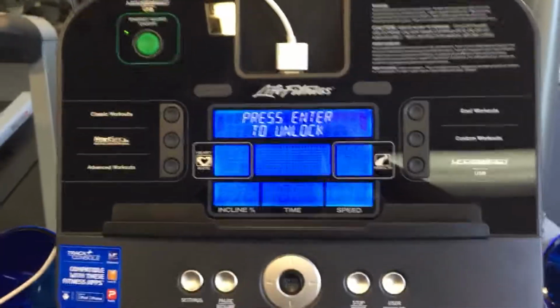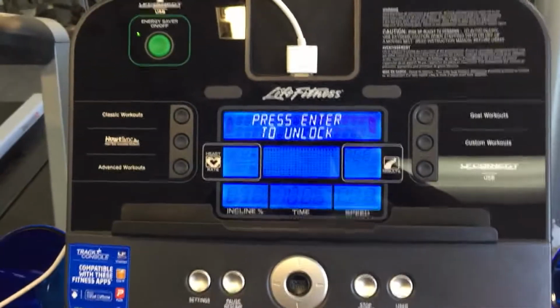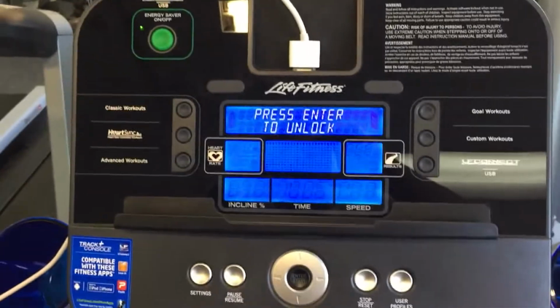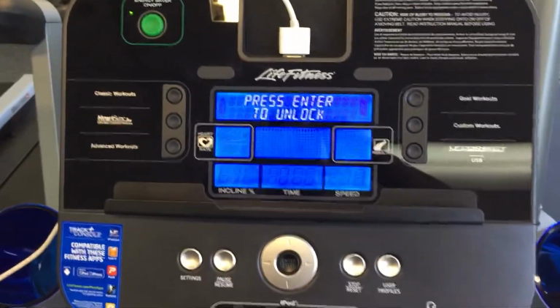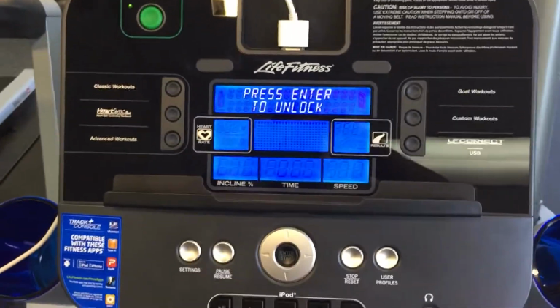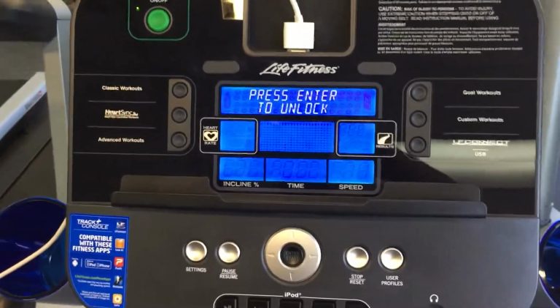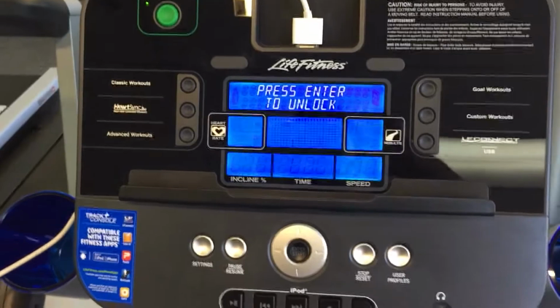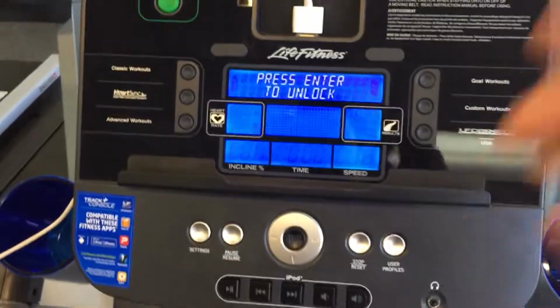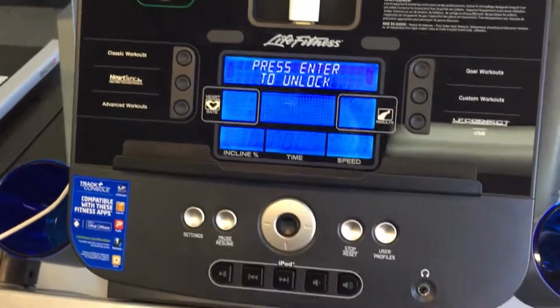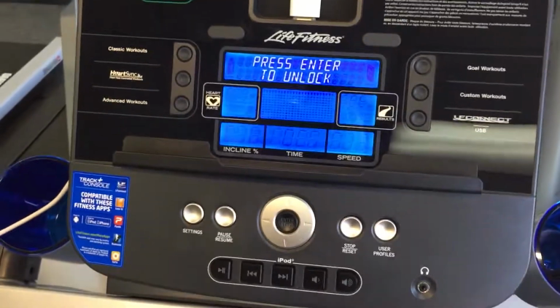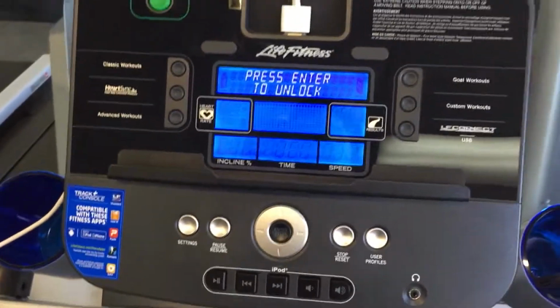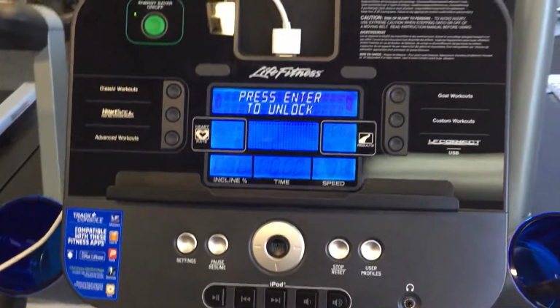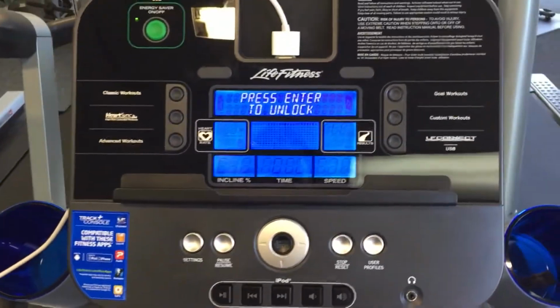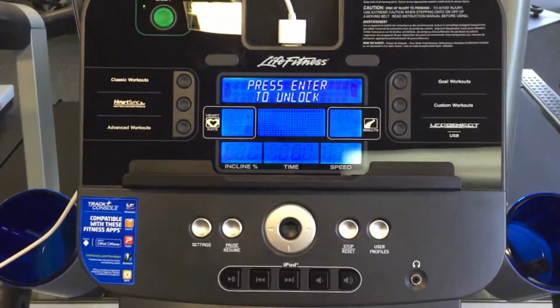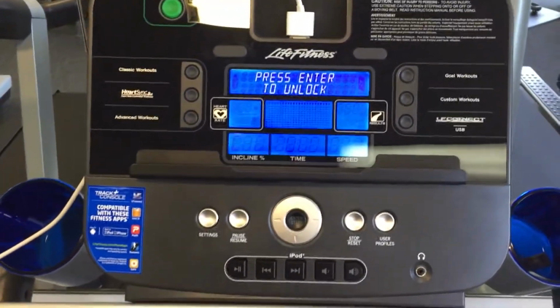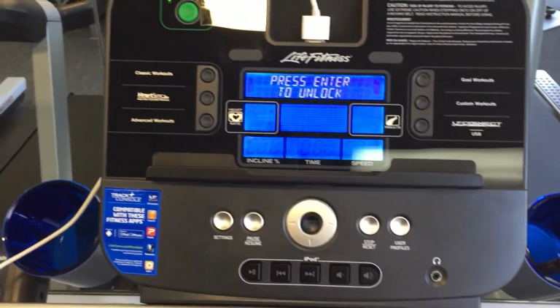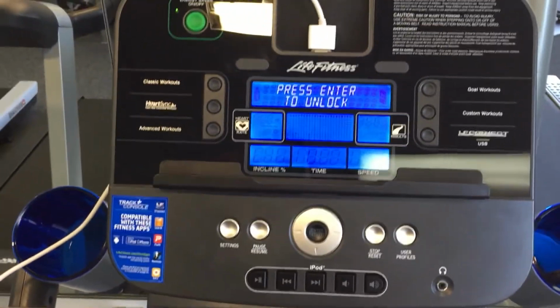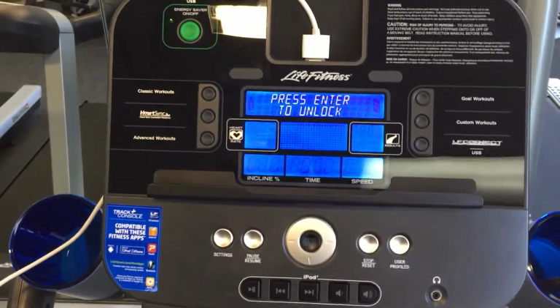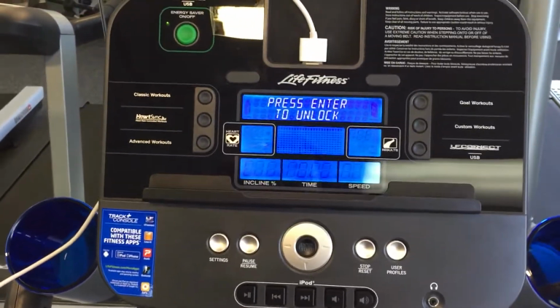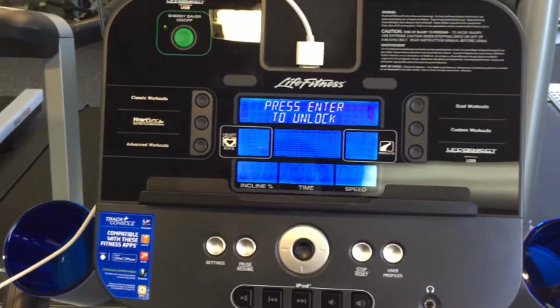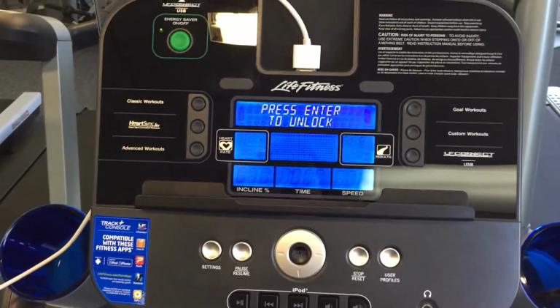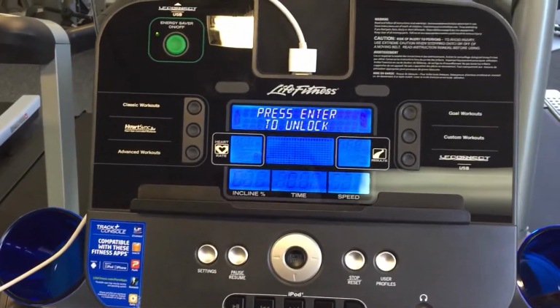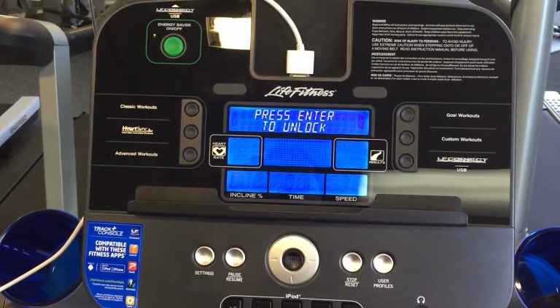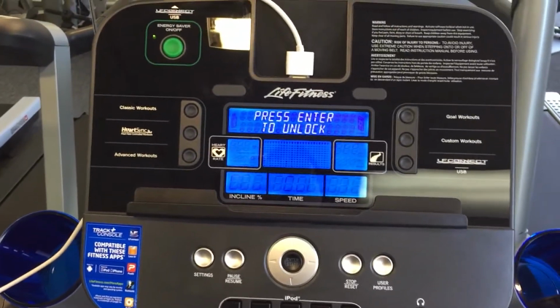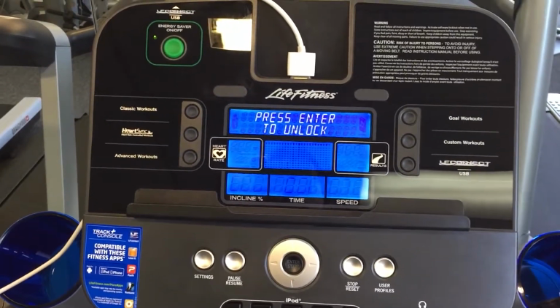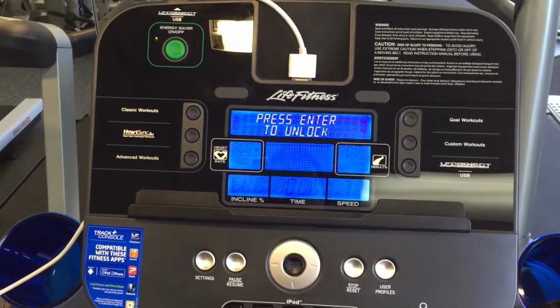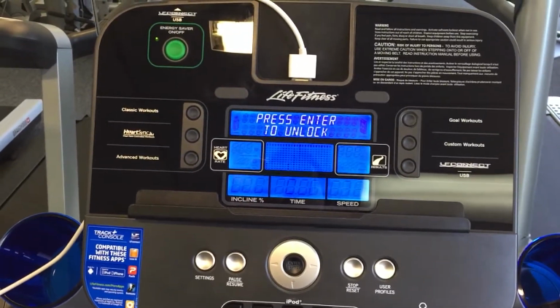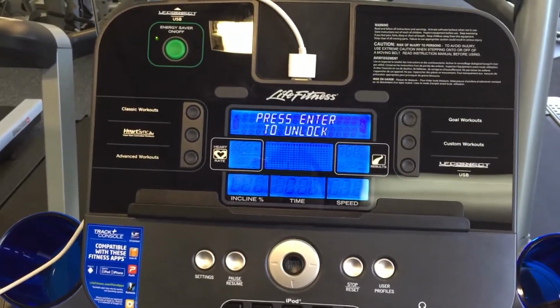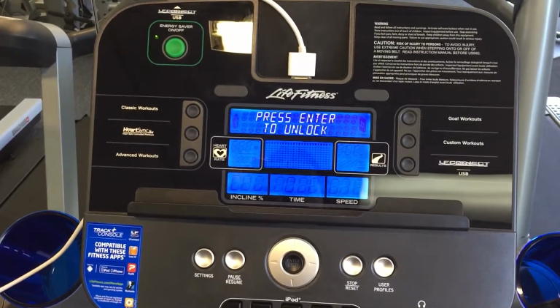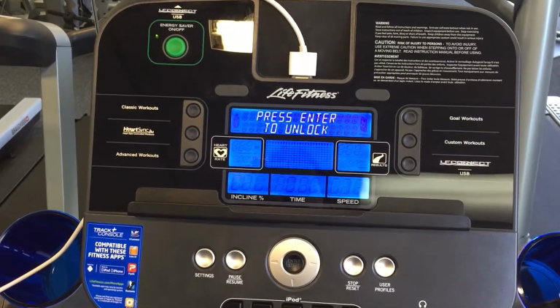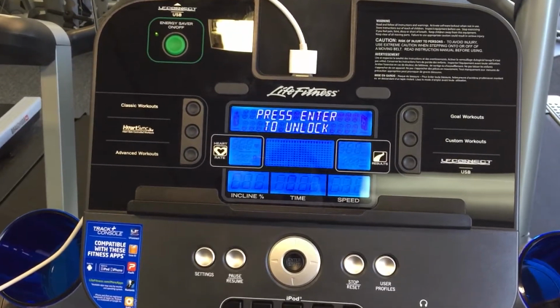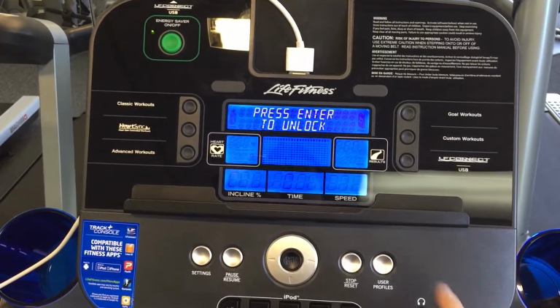Hi y'all, it's Arthur from Precision Fitness Equipment, and I'm going to show you how to set up a custom workout.